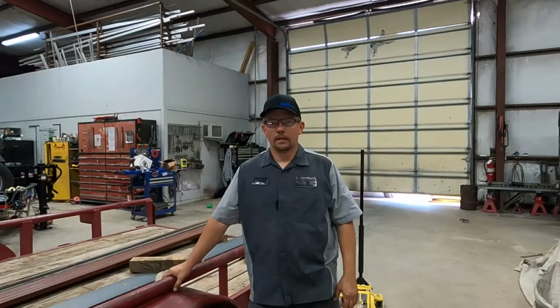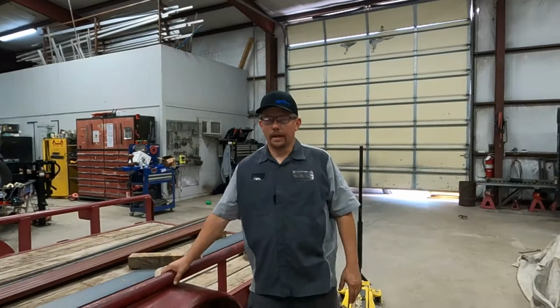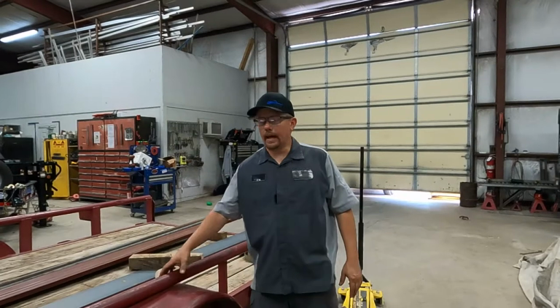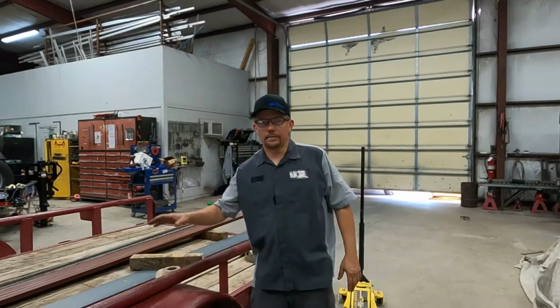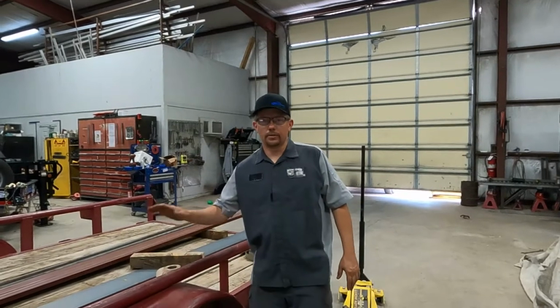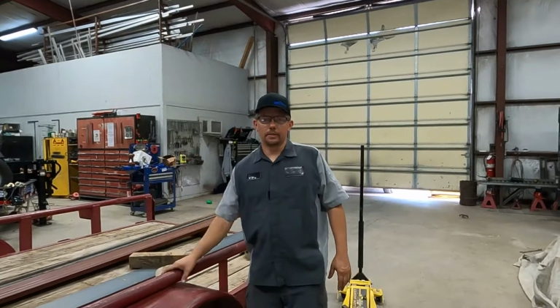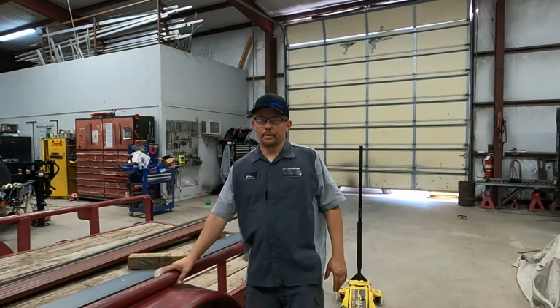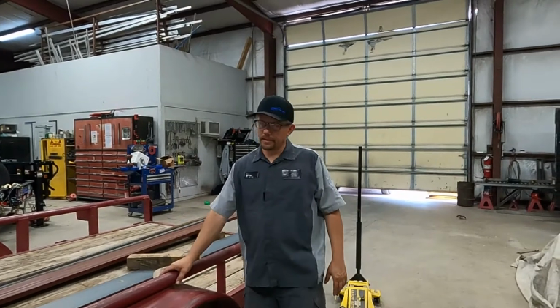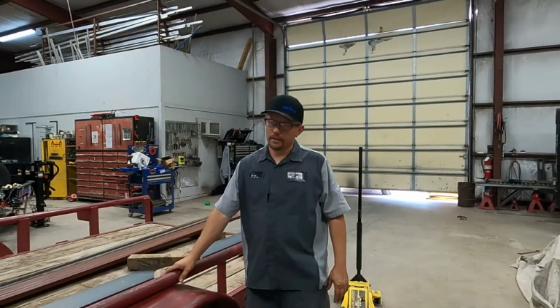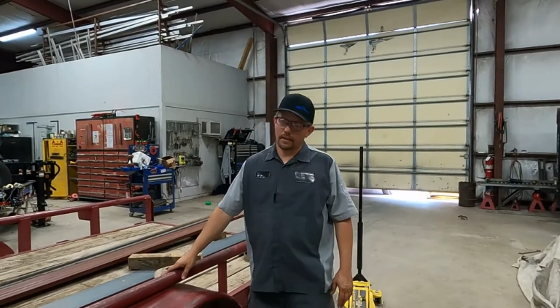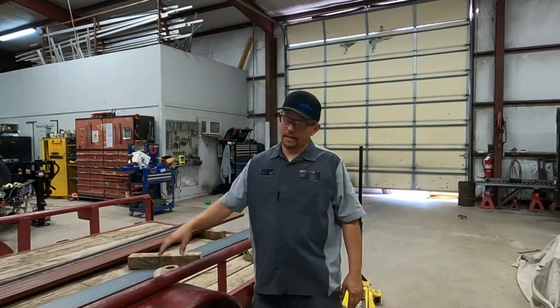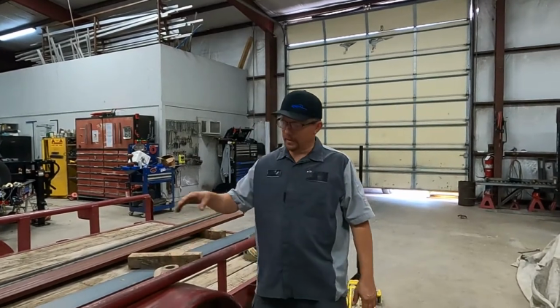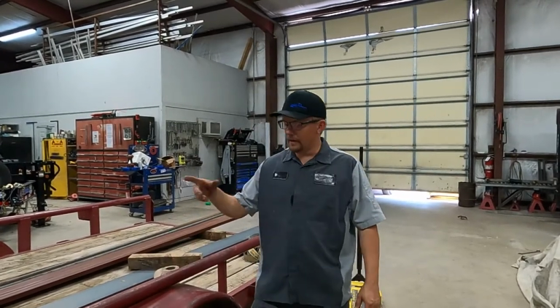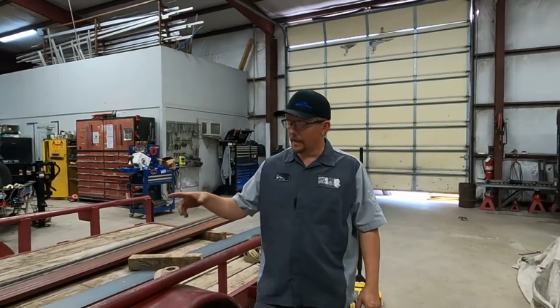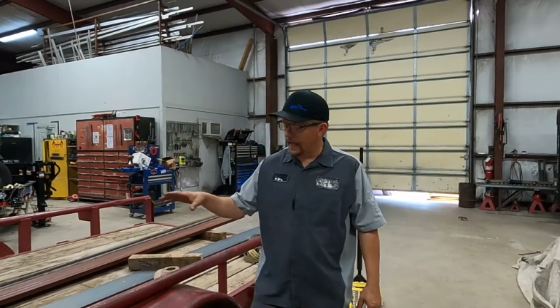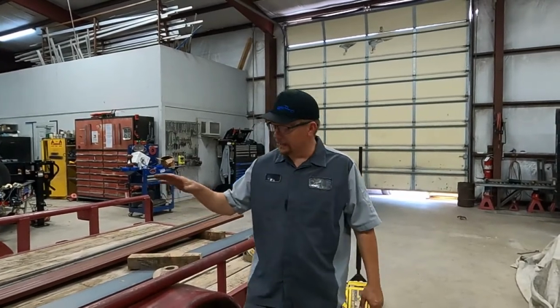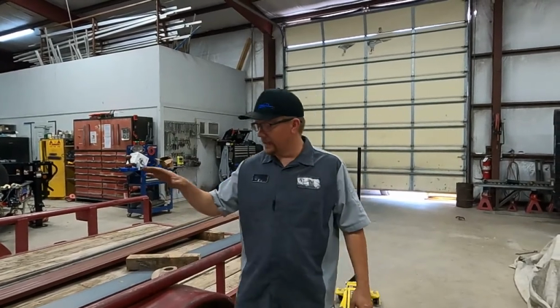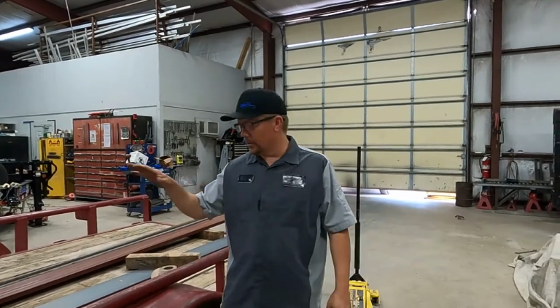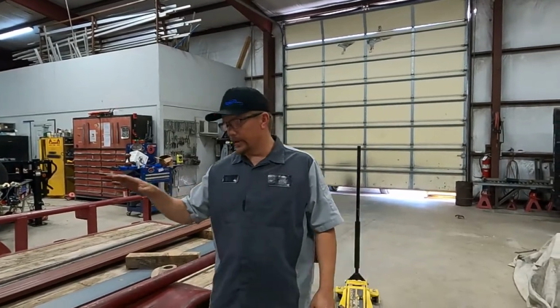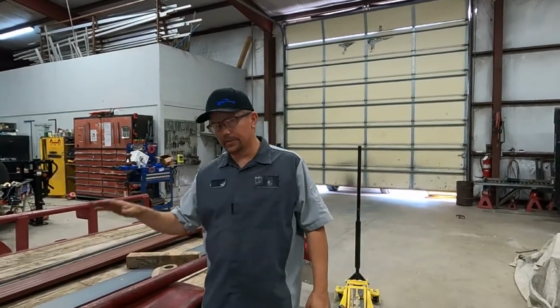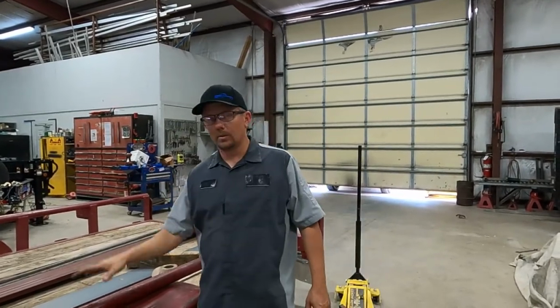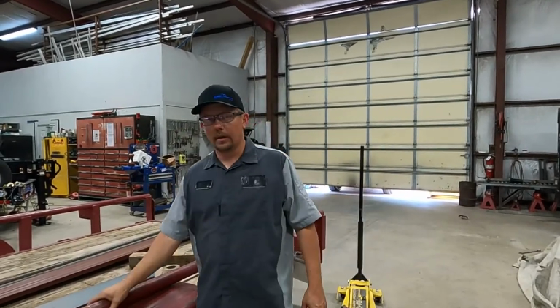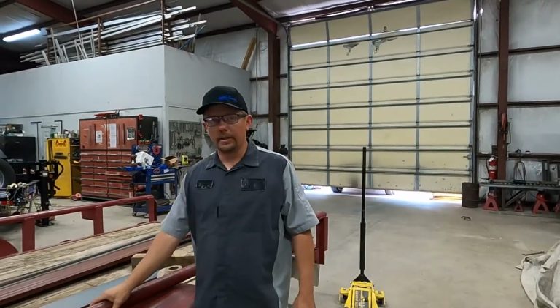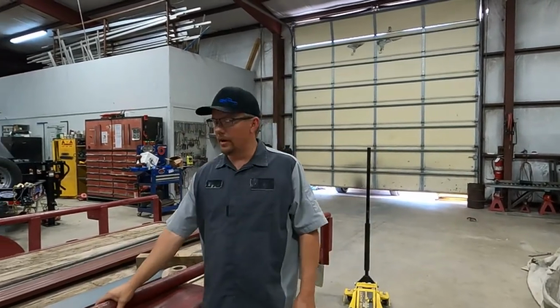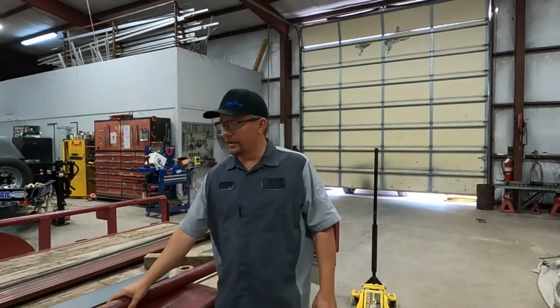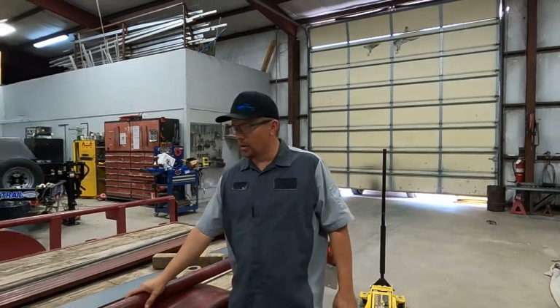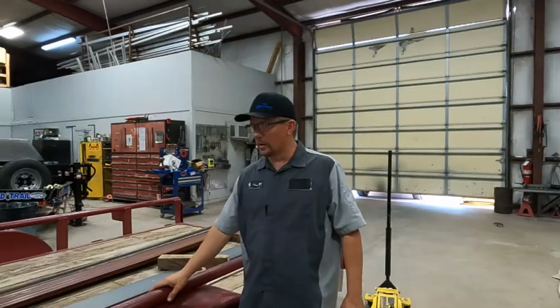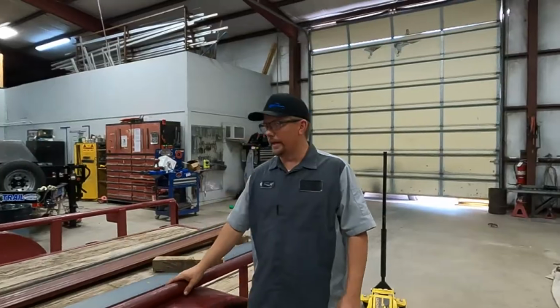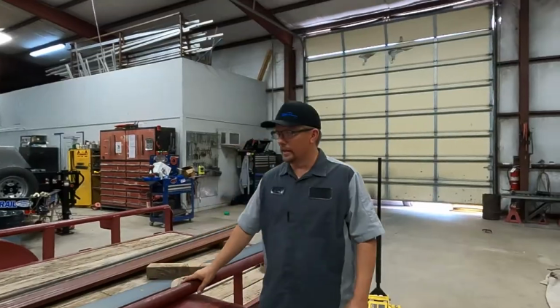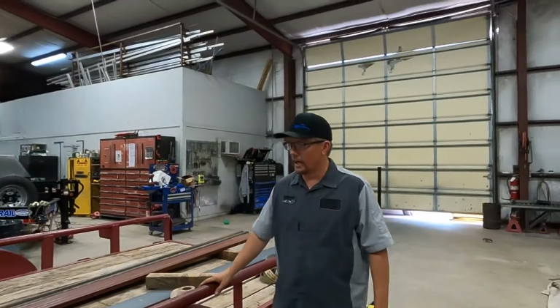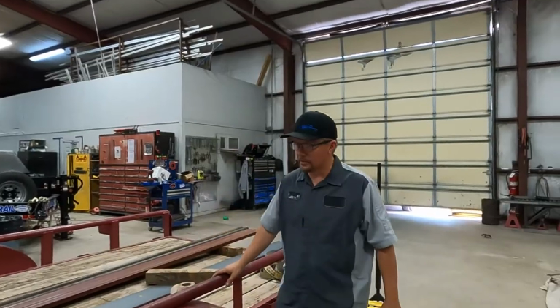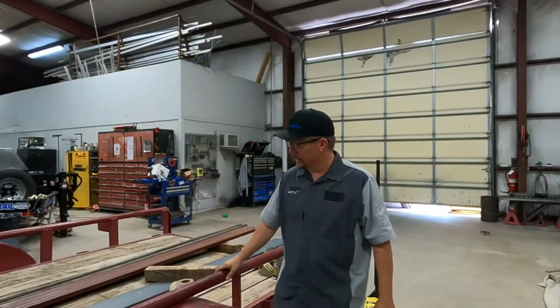Hey guys, the trailer Smith here. As we covered in our last video, we're still working on Old Red, our shop trailer.